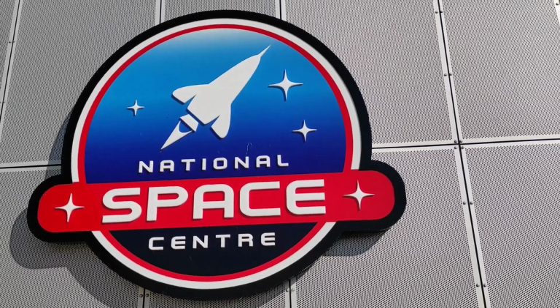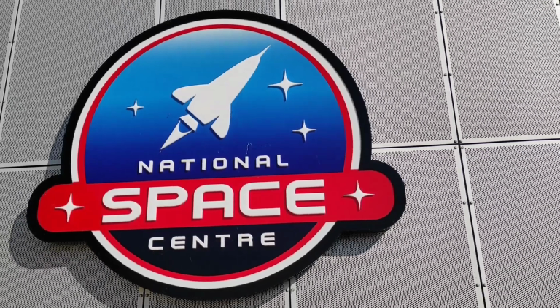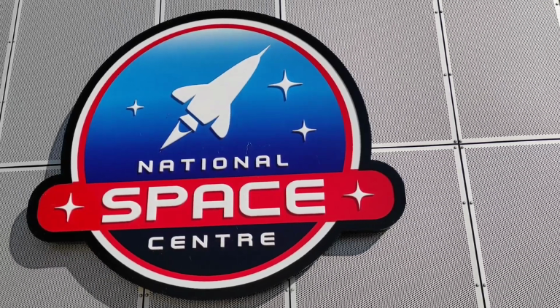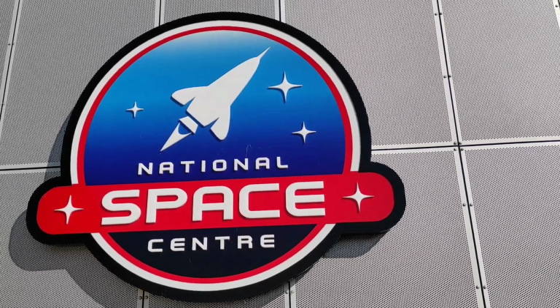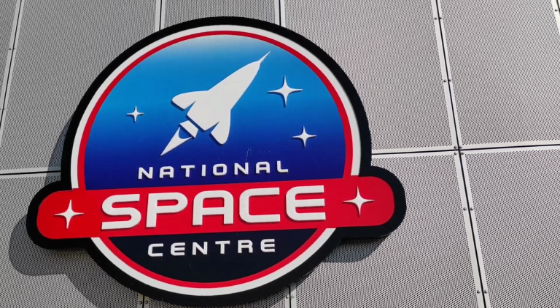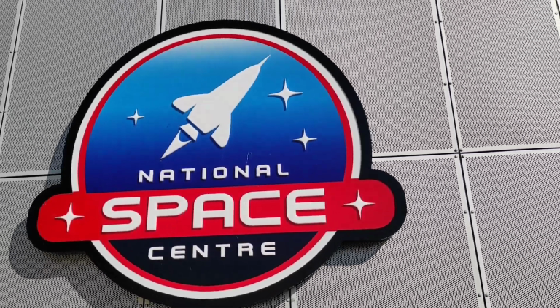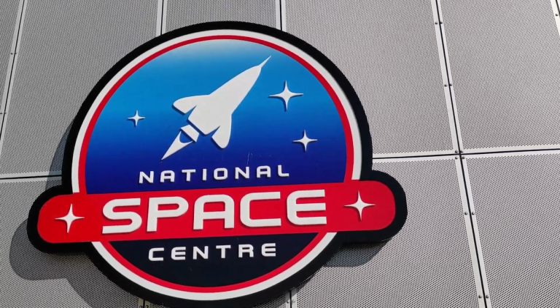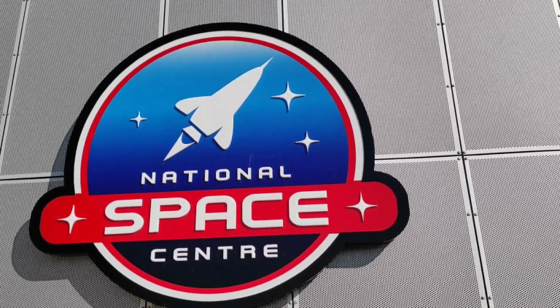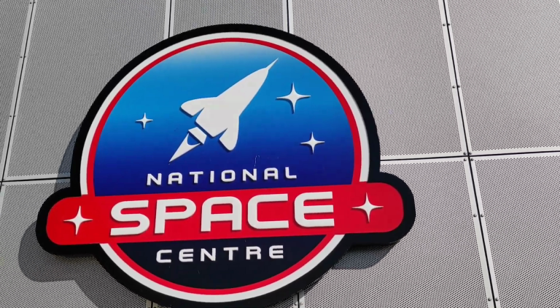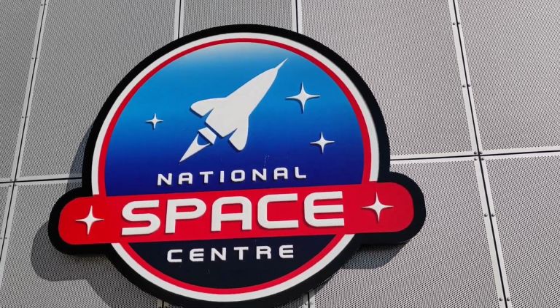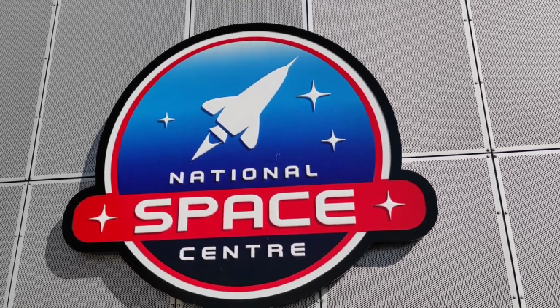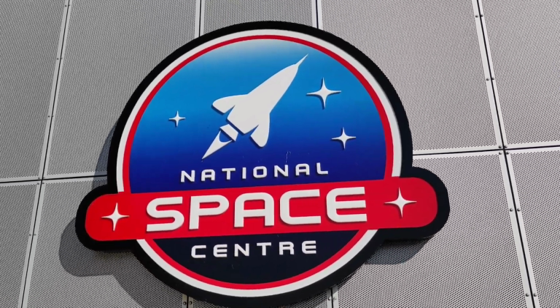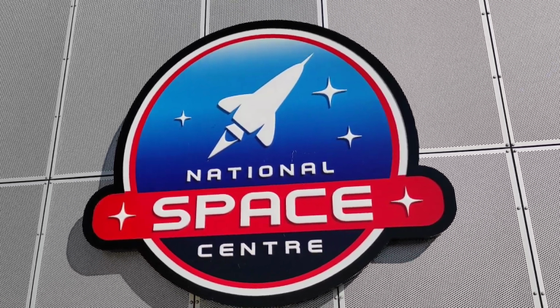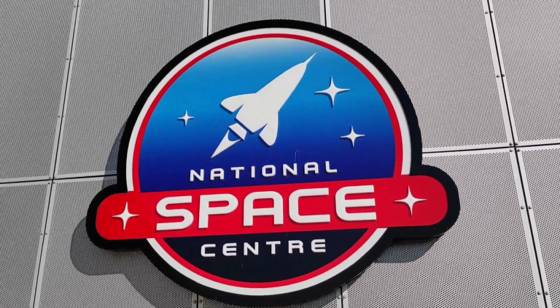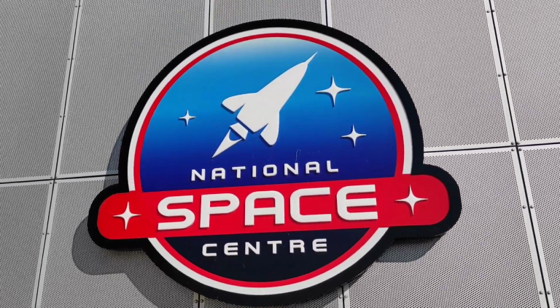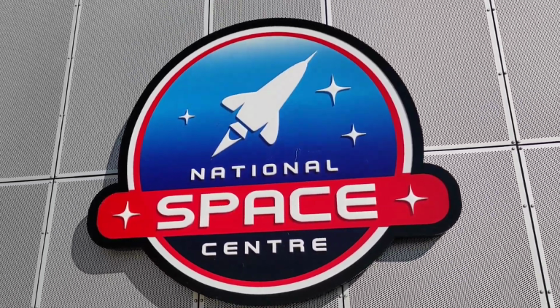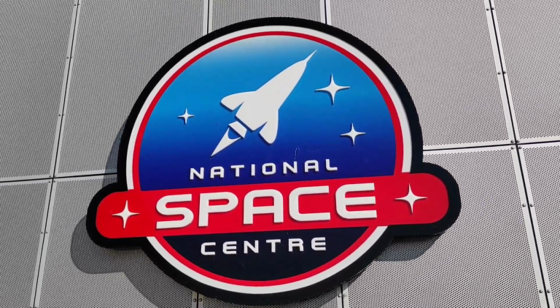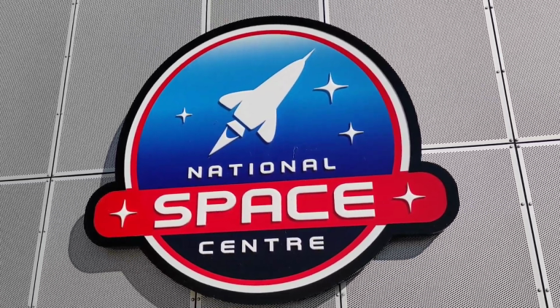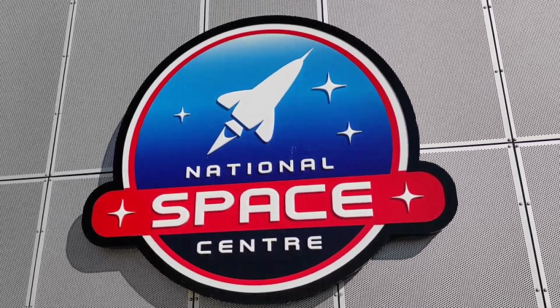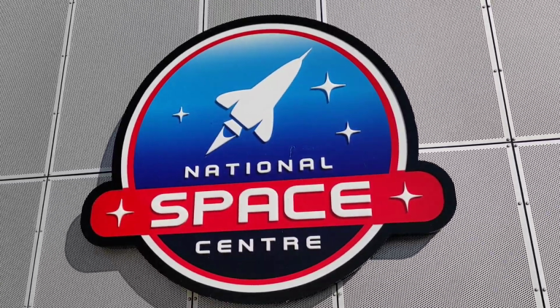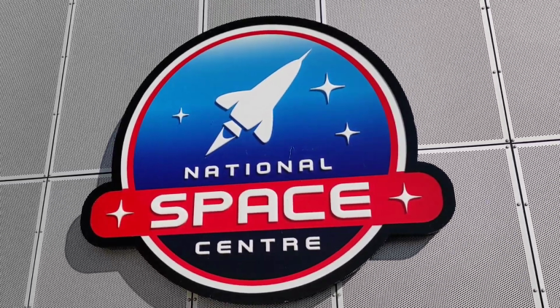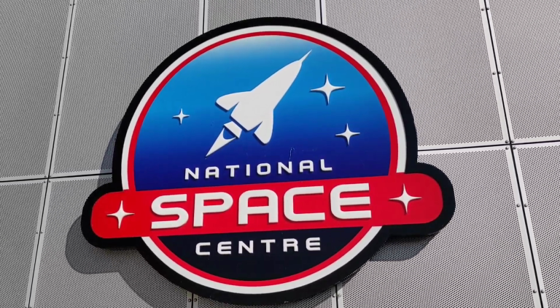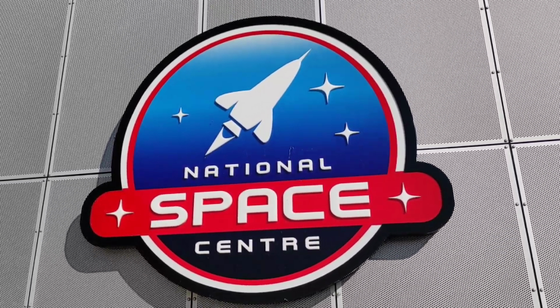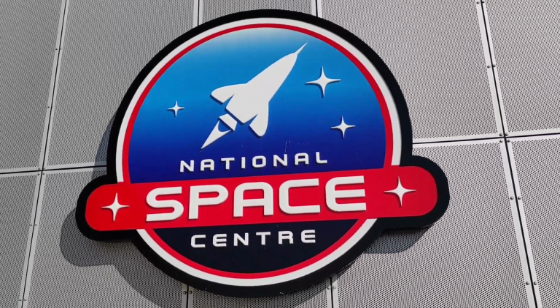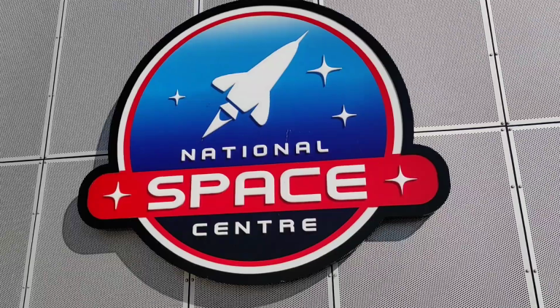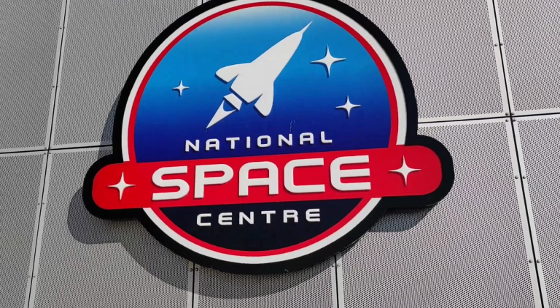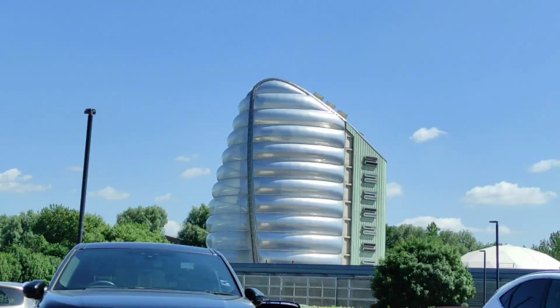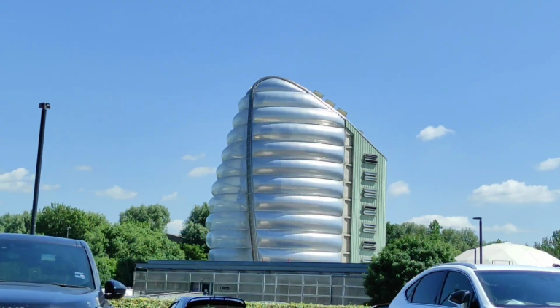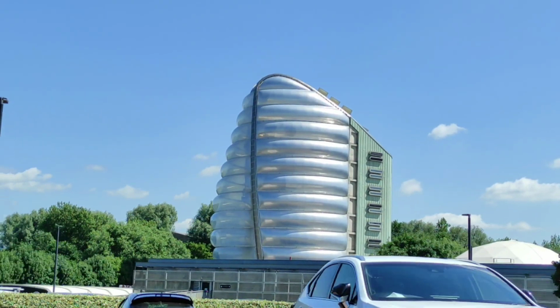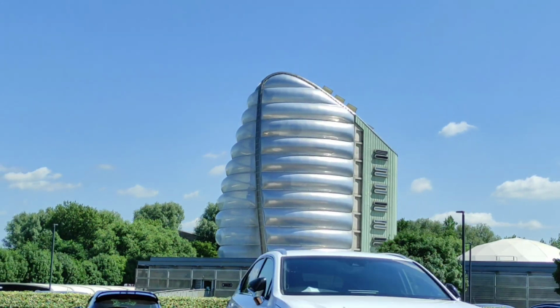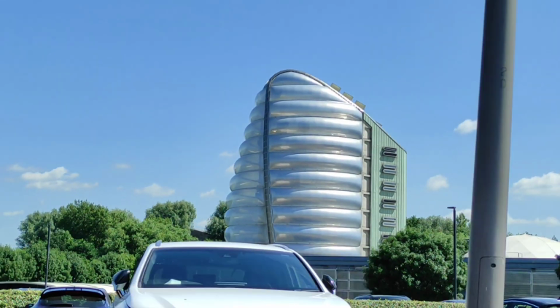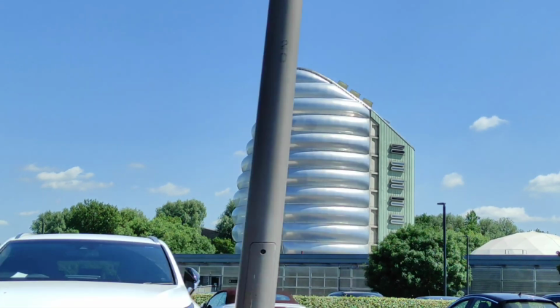Welcome back to my channel. Hi Andy. Hello Naranda. Welcome back to my channel. In this video, I'm going to show you a science museum.